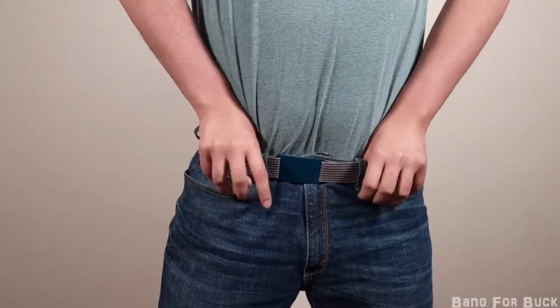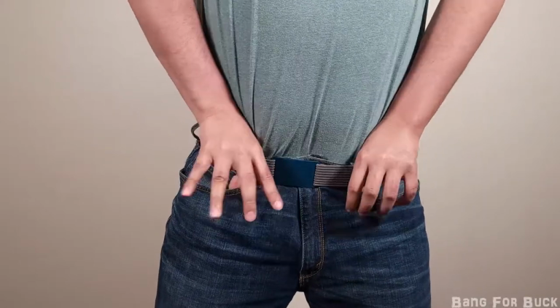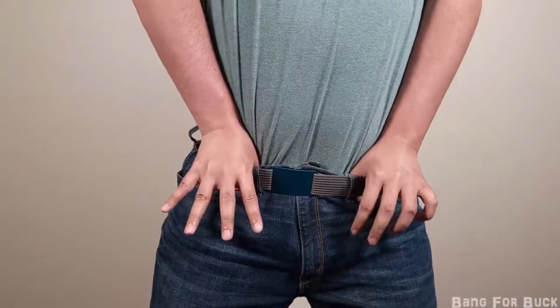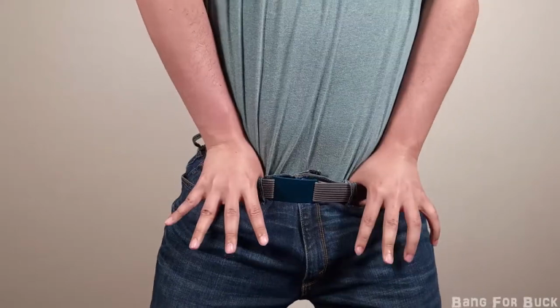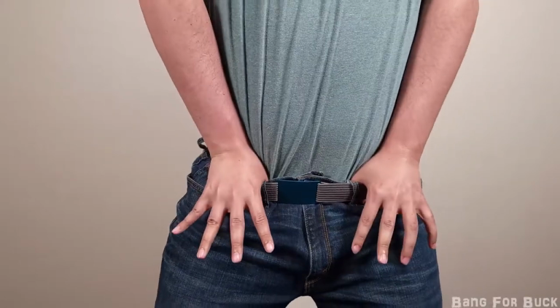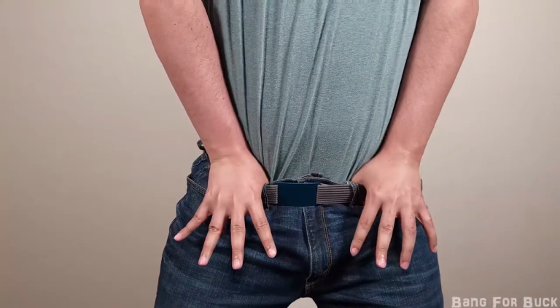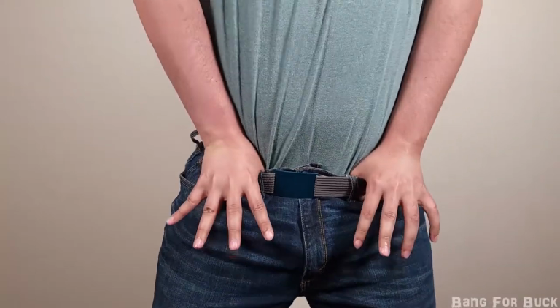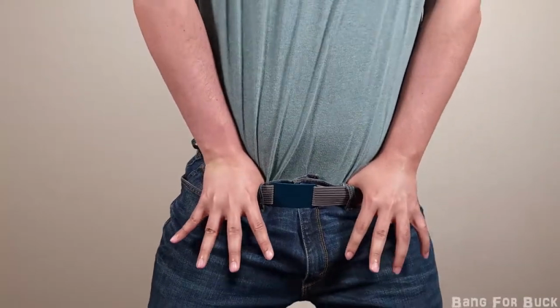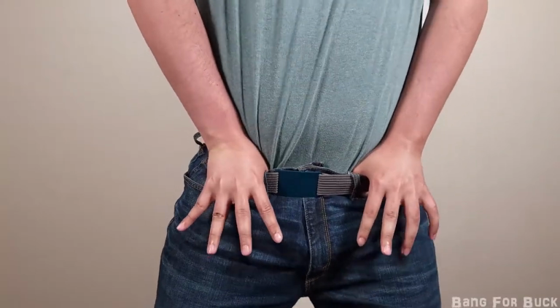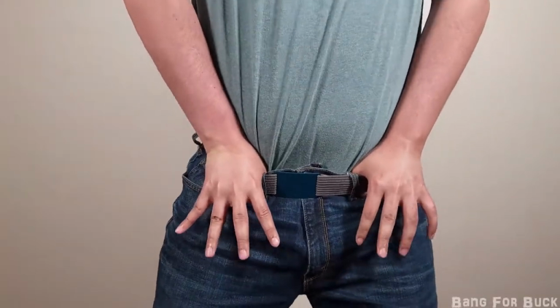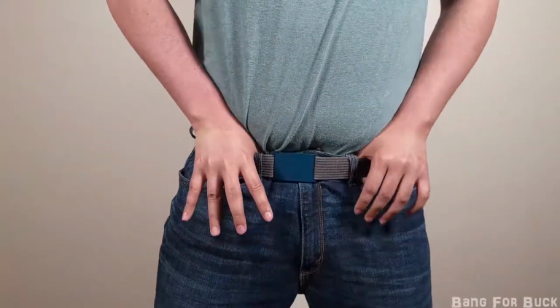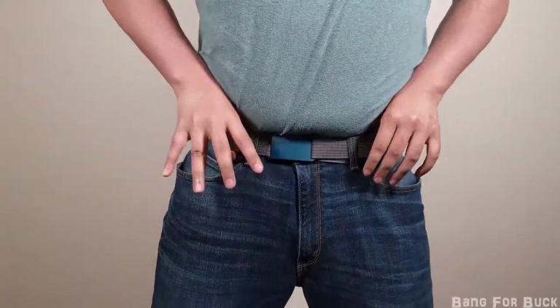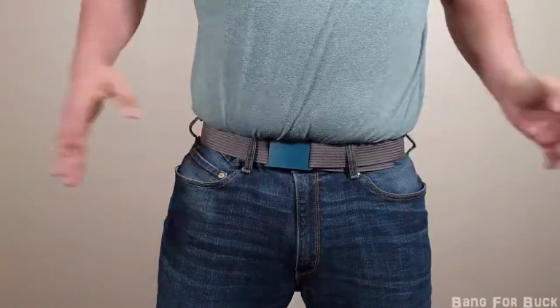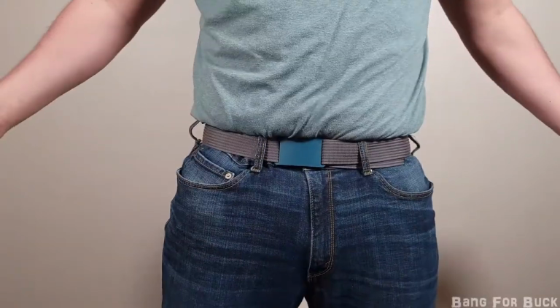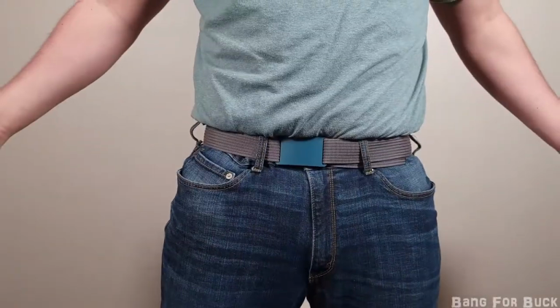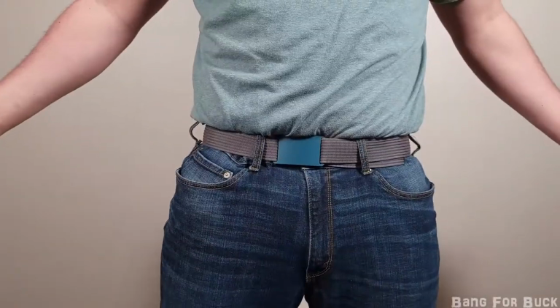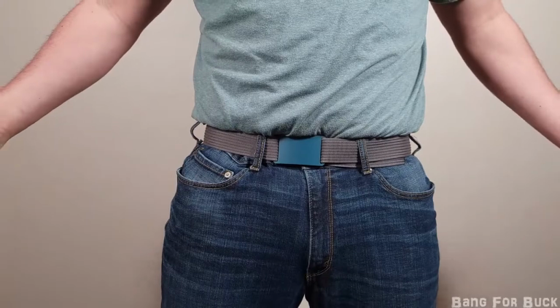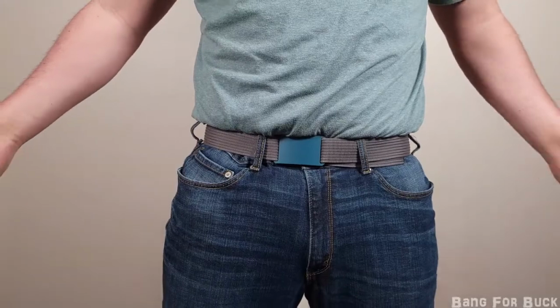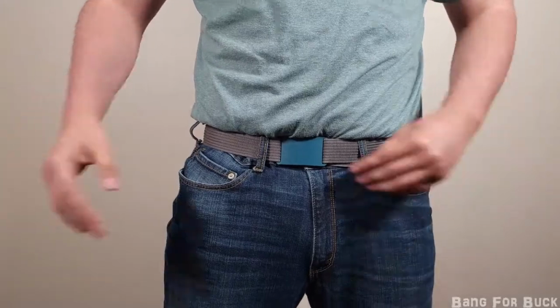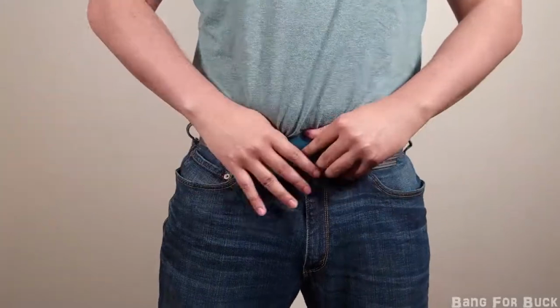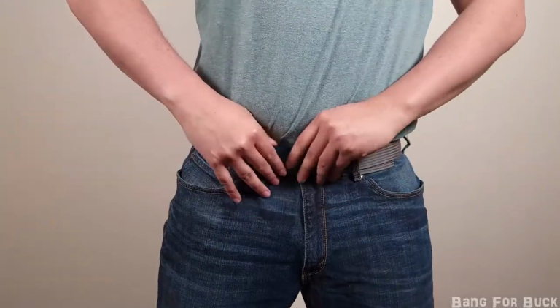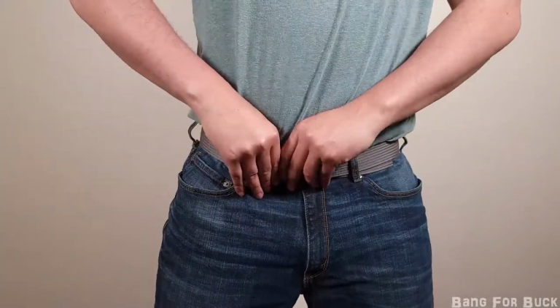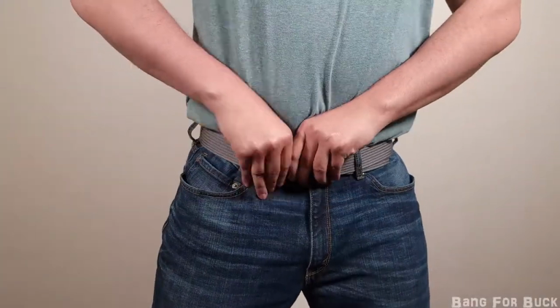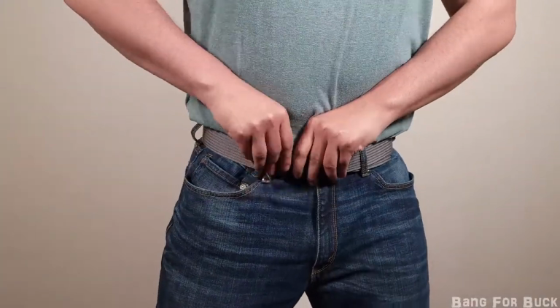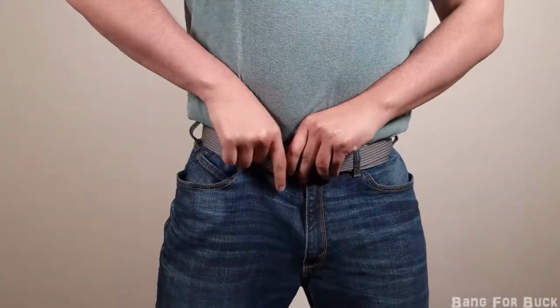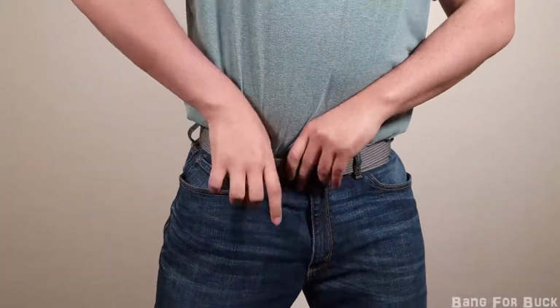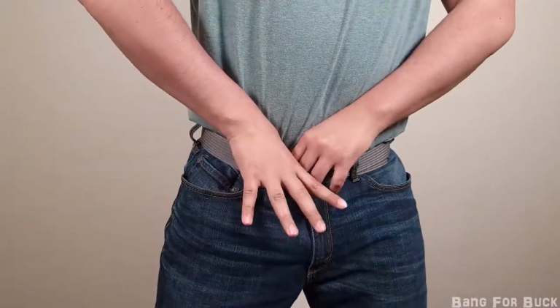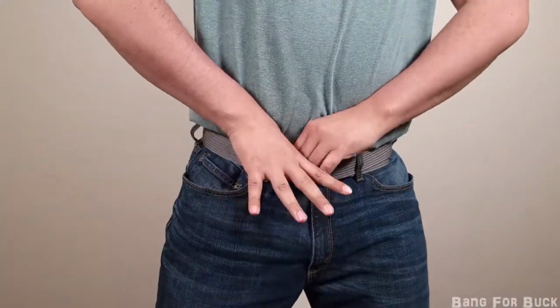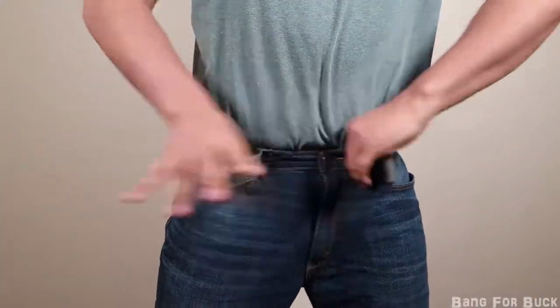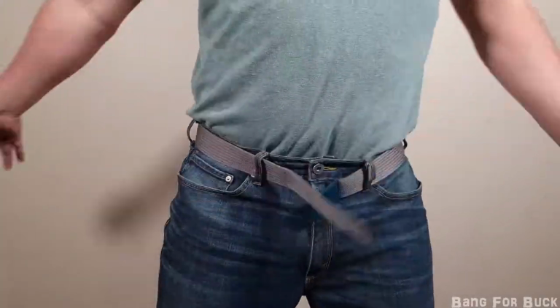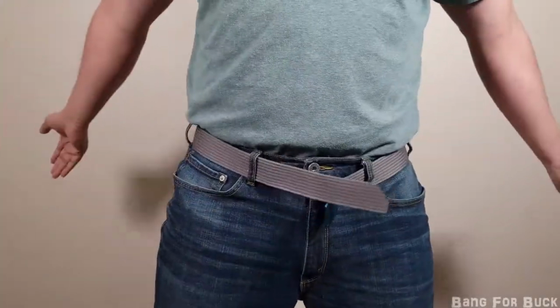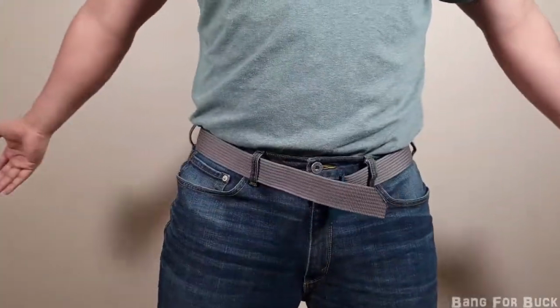Here I am pushing down extremely hard and it's not coming undone. But when you do need it undone, it comes off easily.